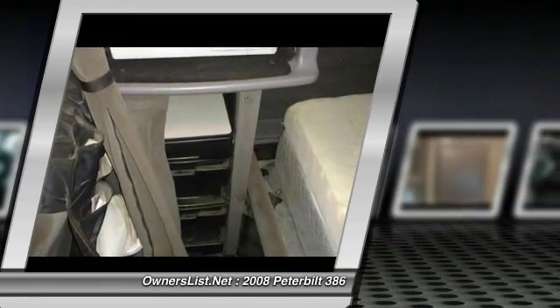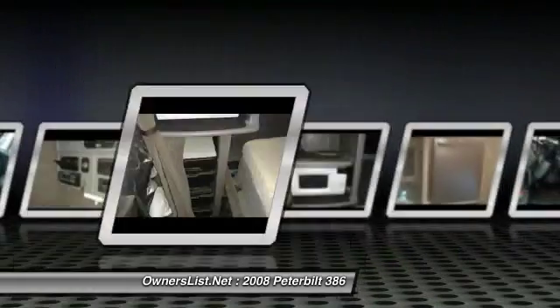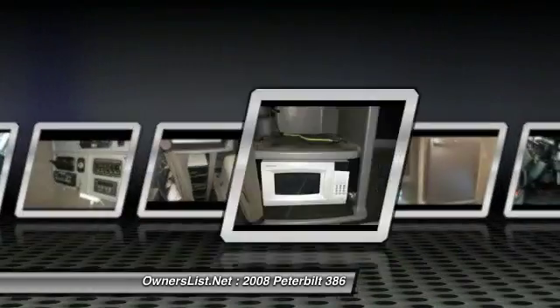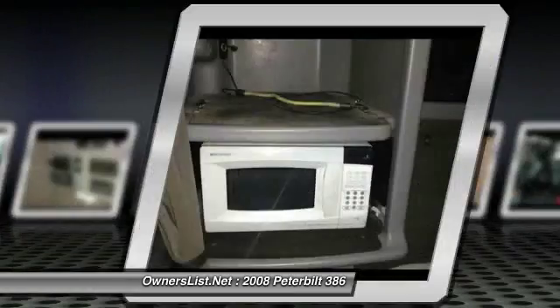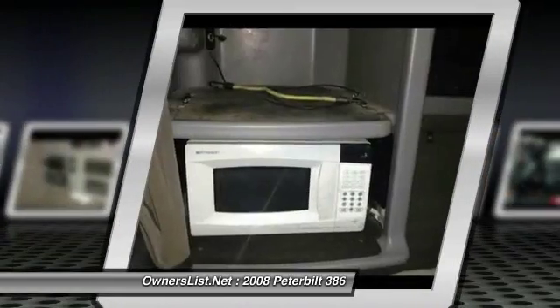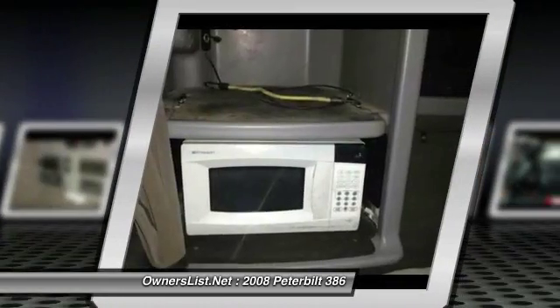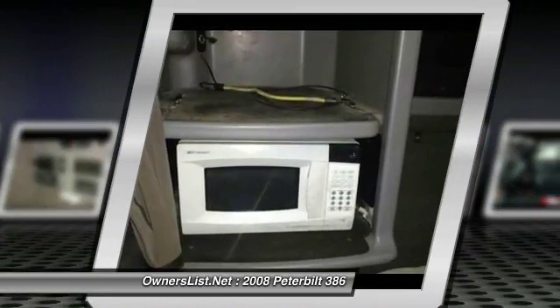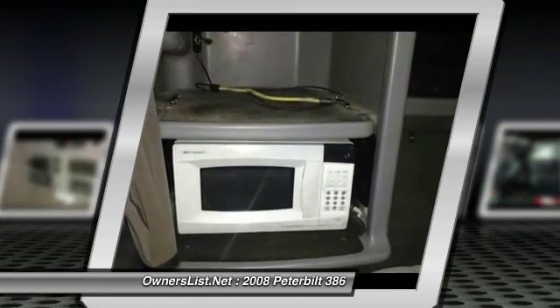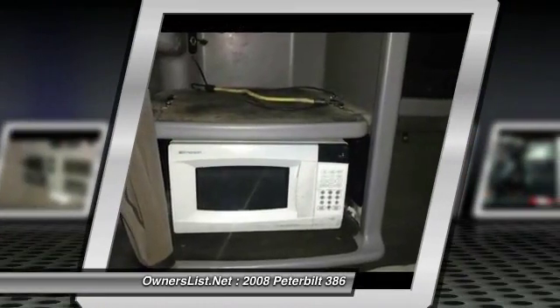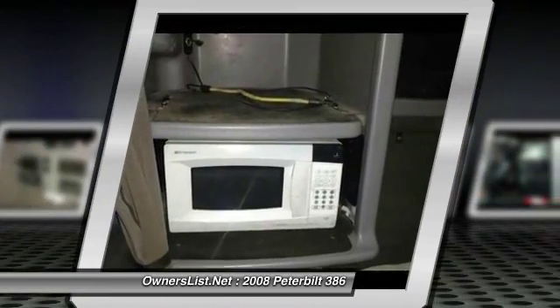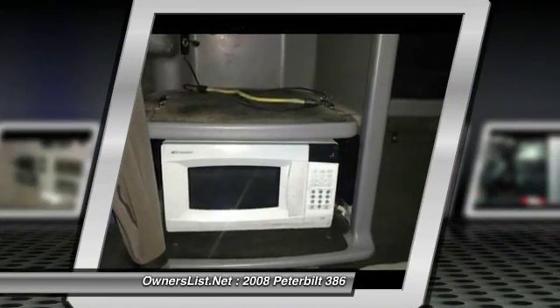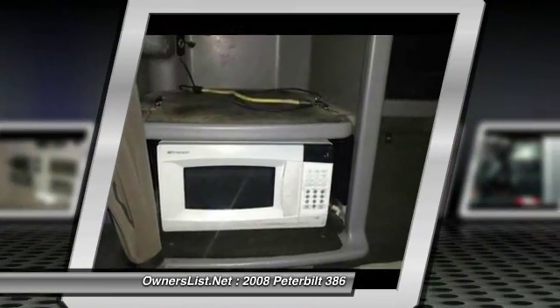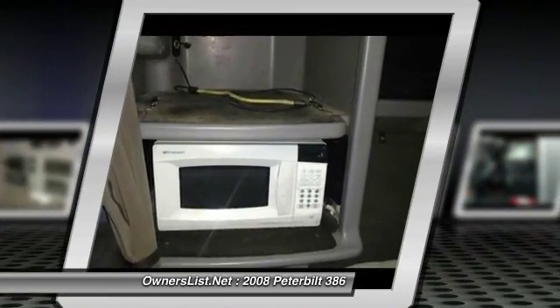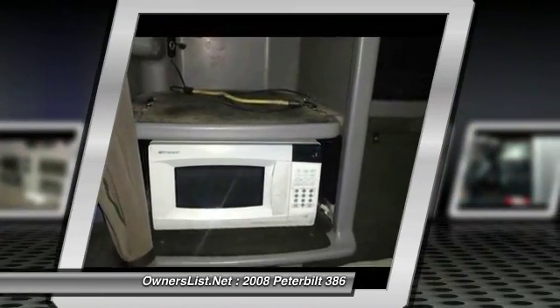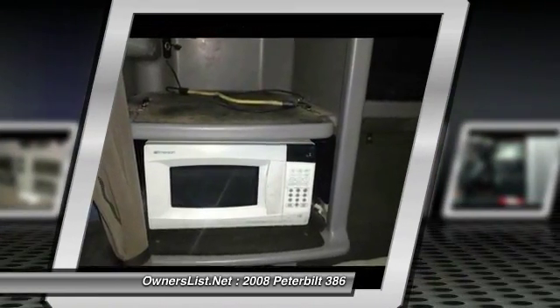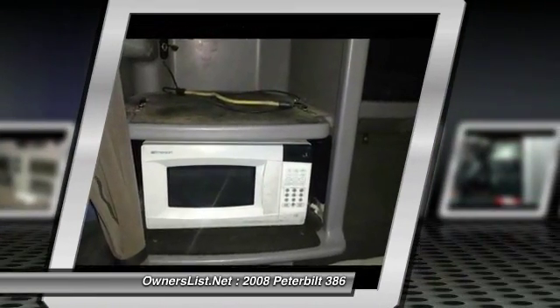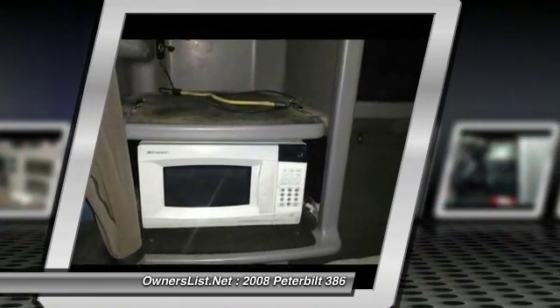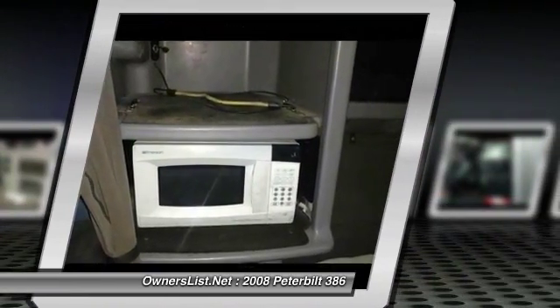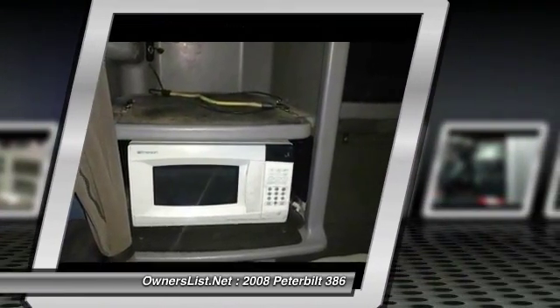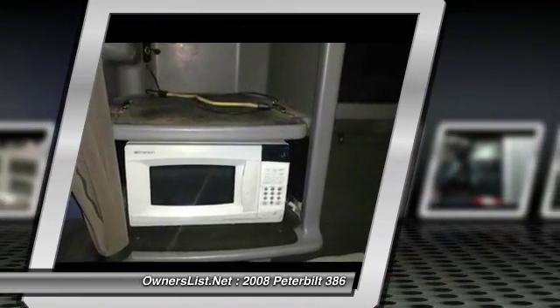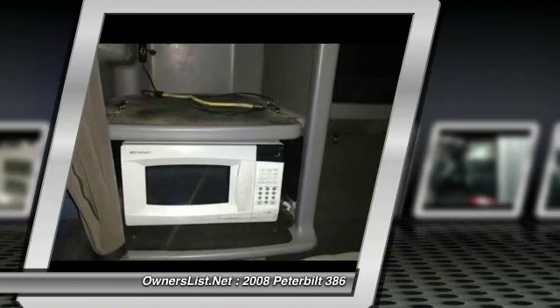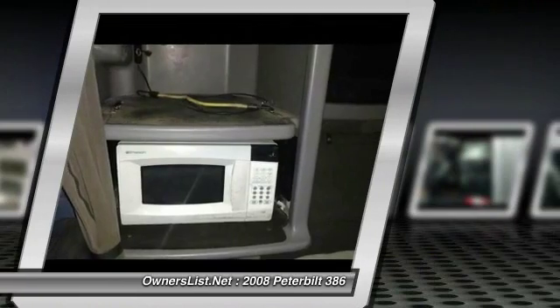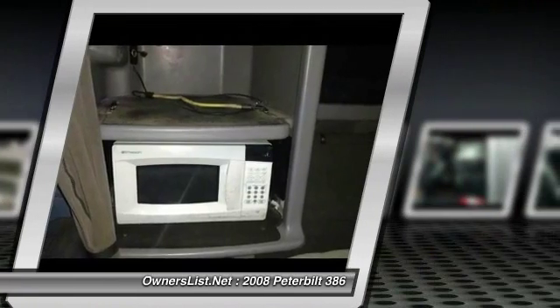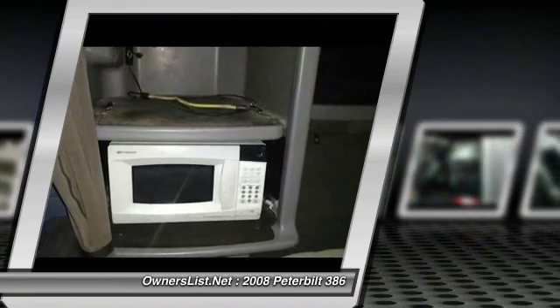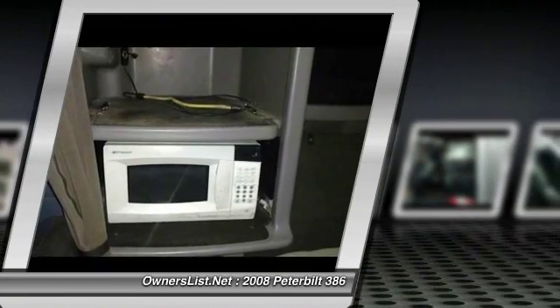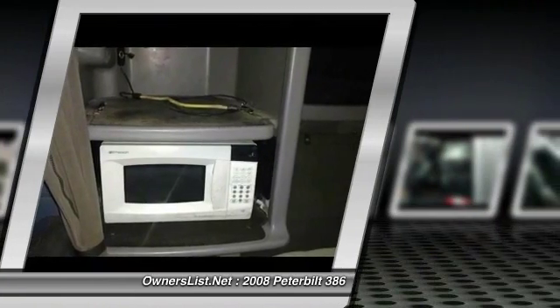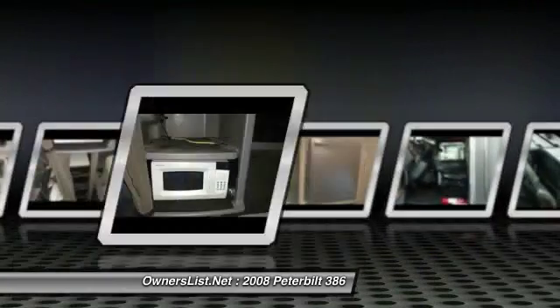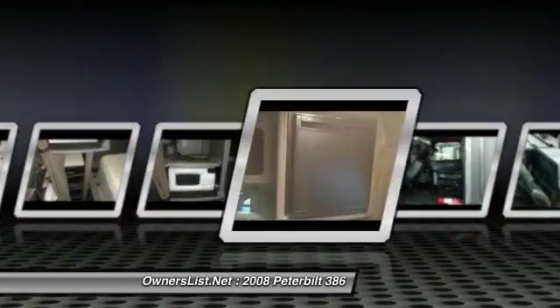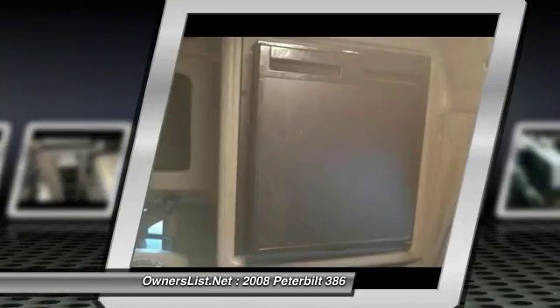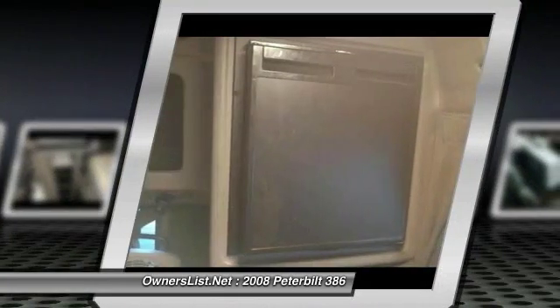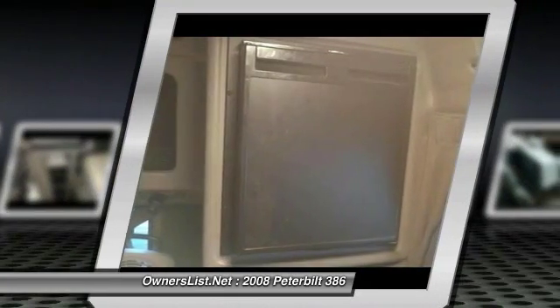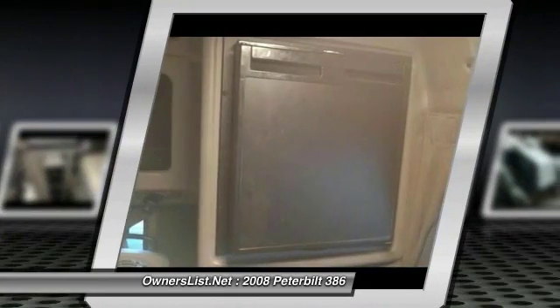New U-joints and carrier bearings, new front and rear driveshaft. Thermal King tripod generator only 5 years old.